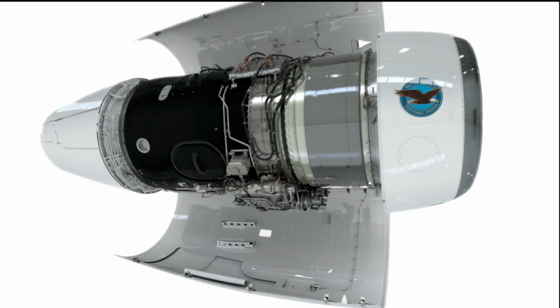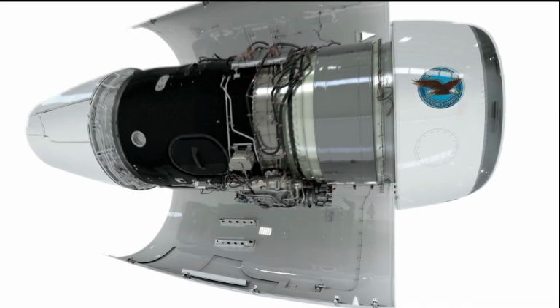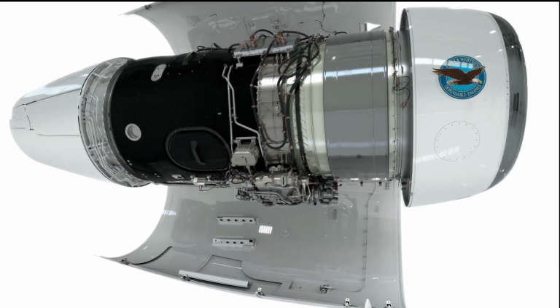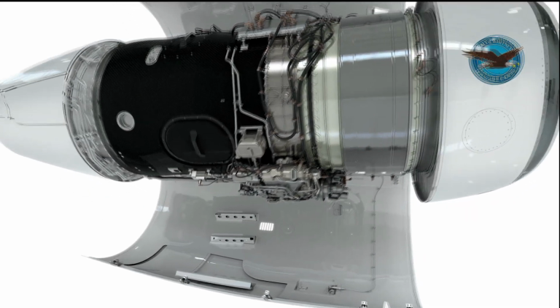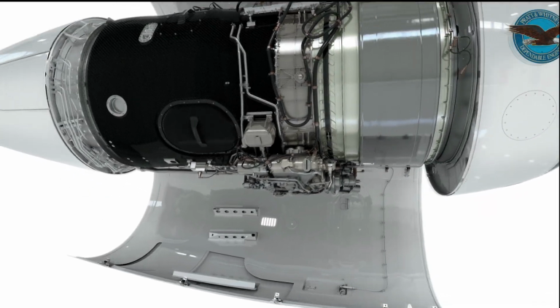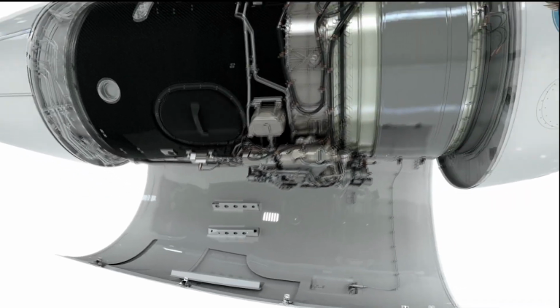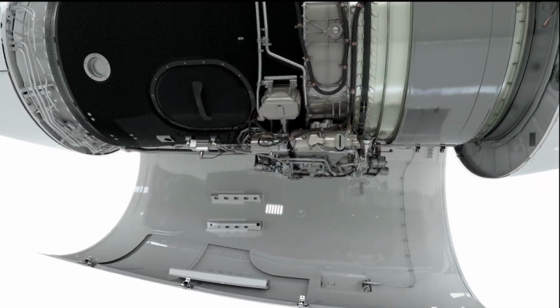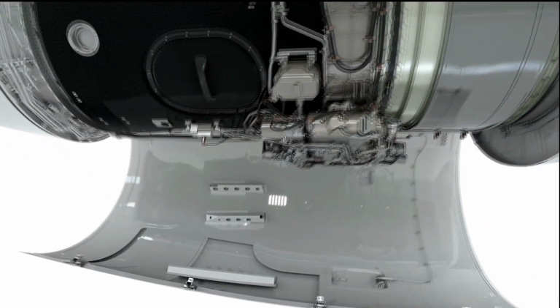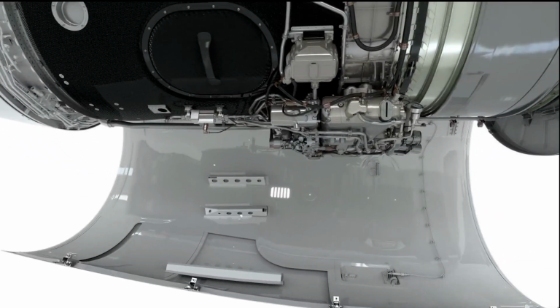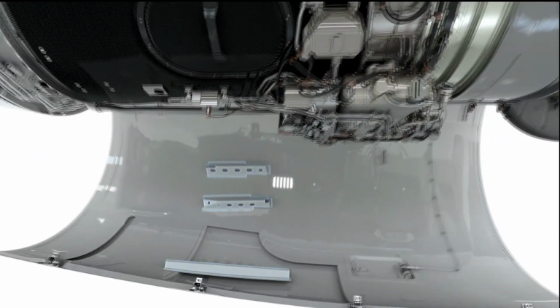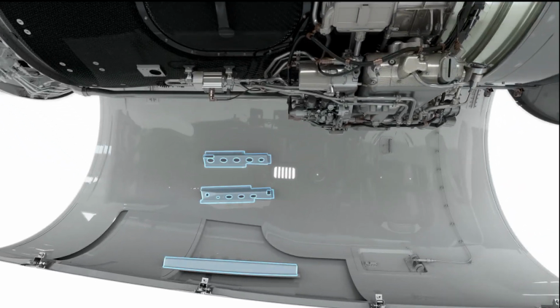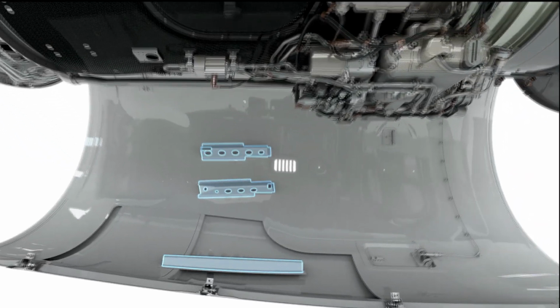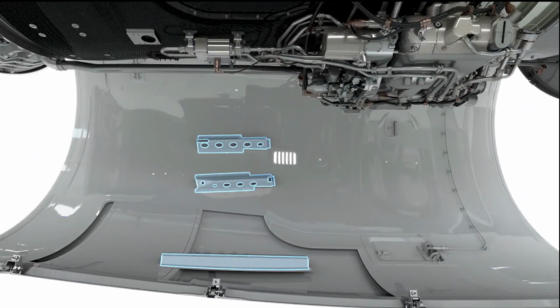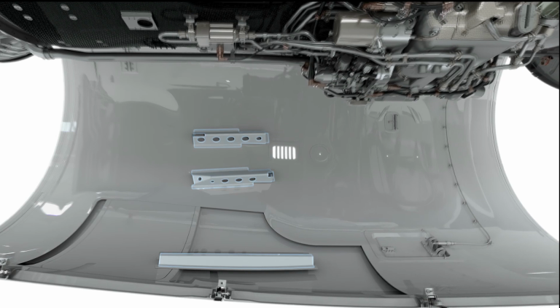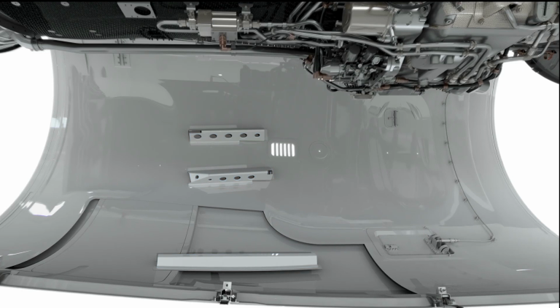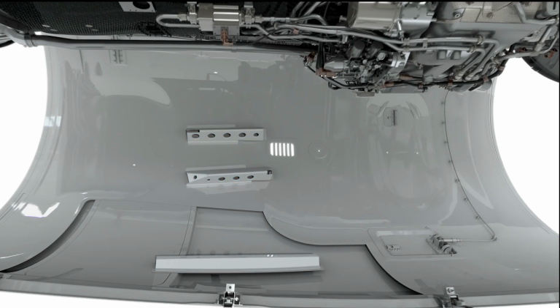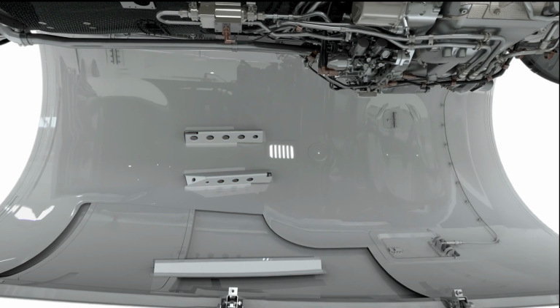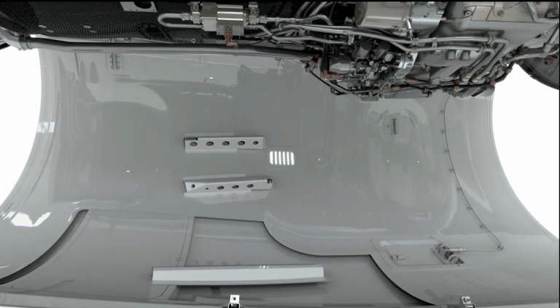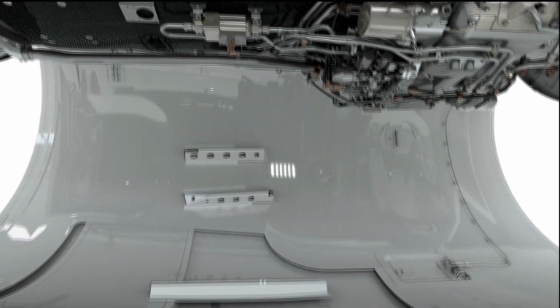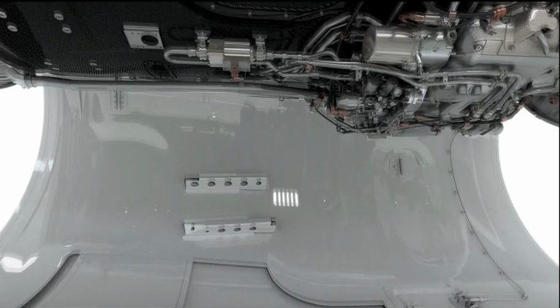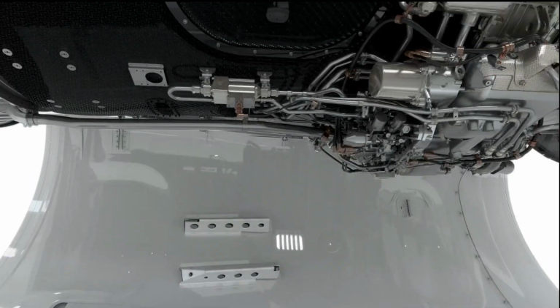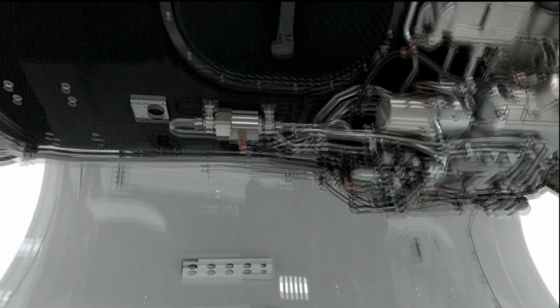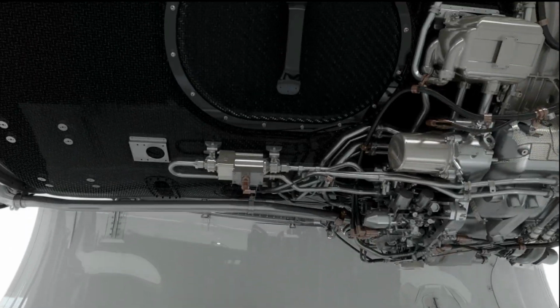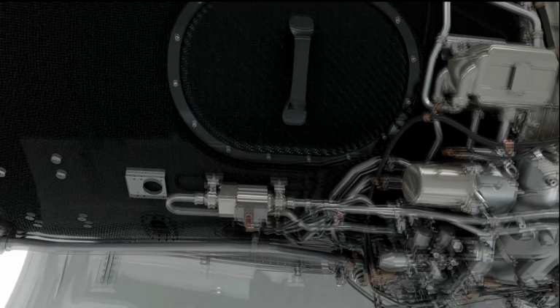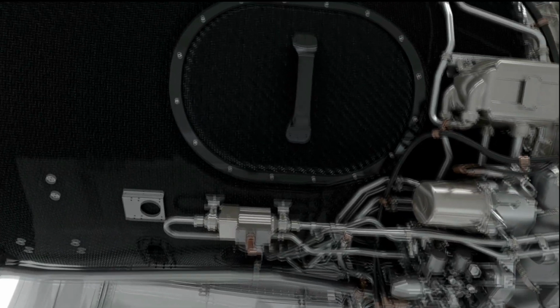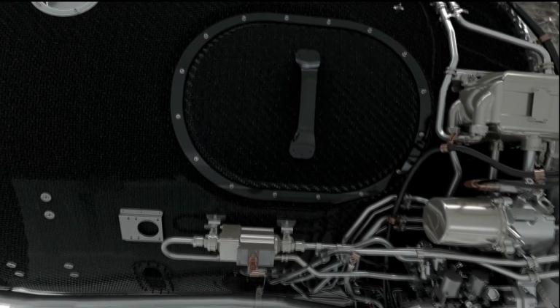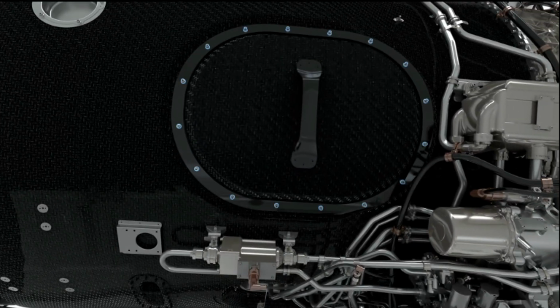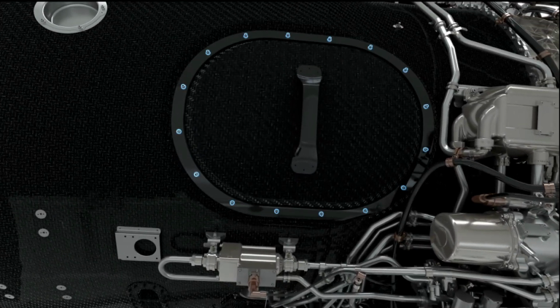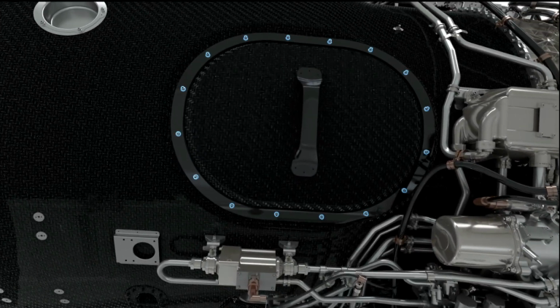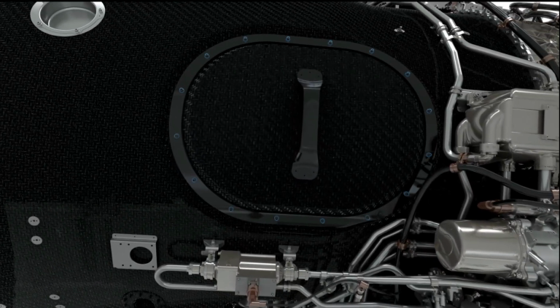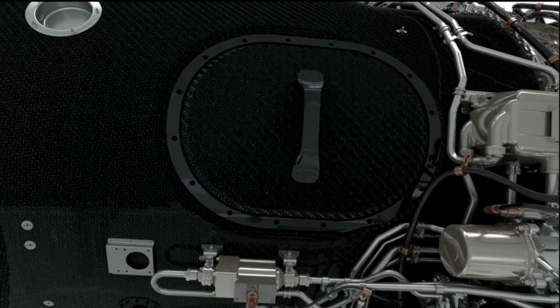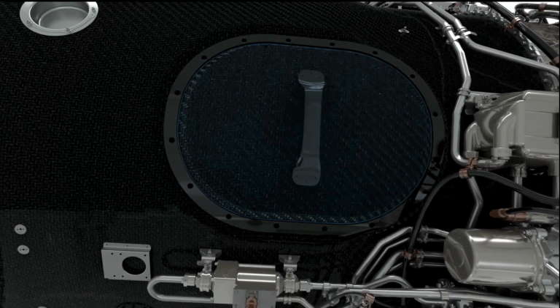In the nacelle door at the bottom, there are steps to allow a full person access right into the core.